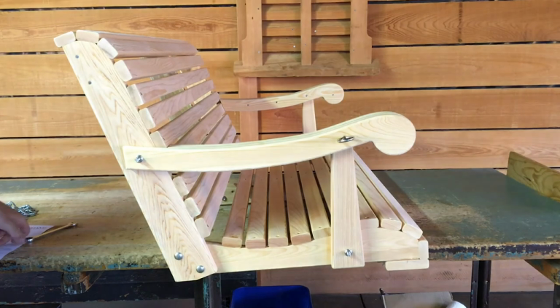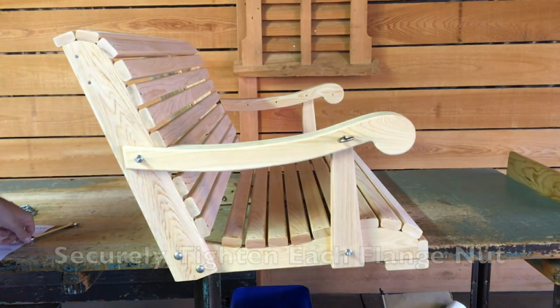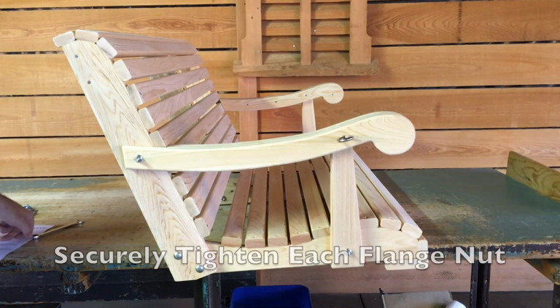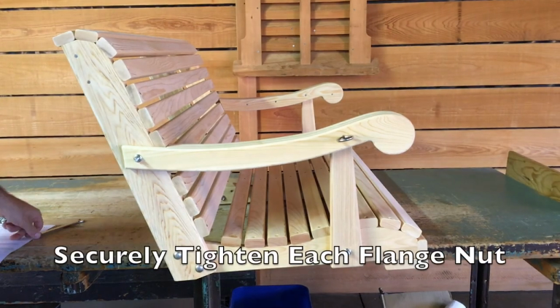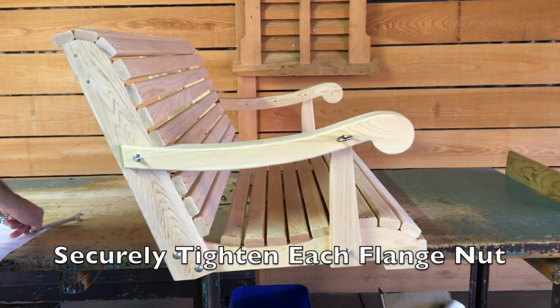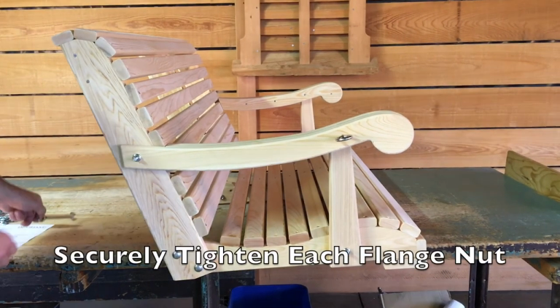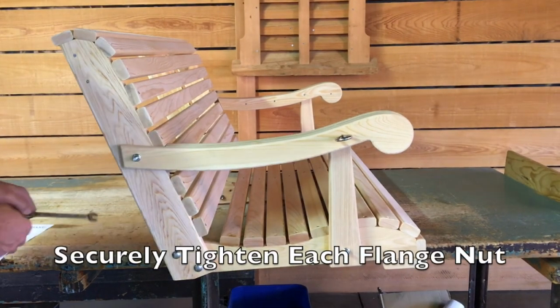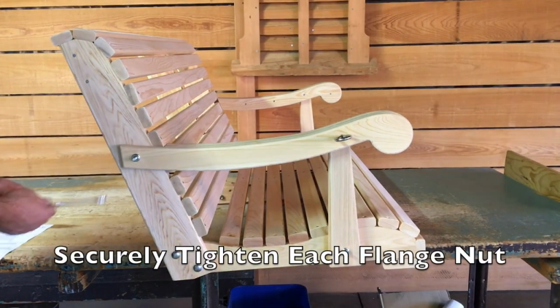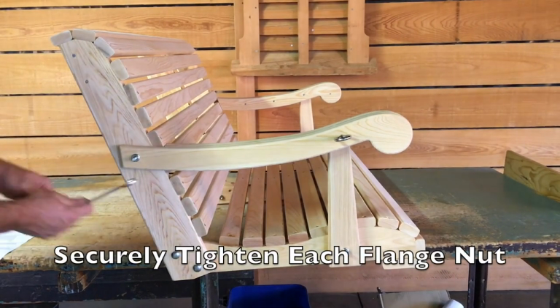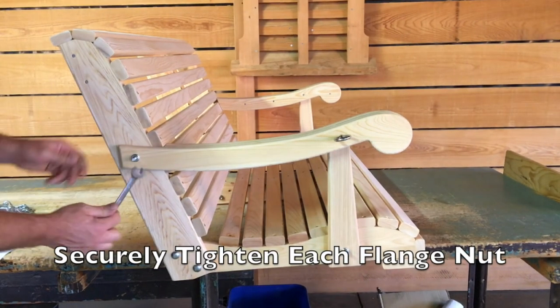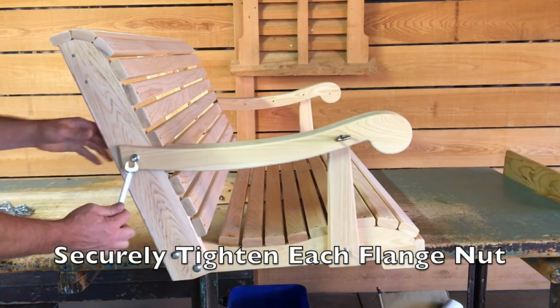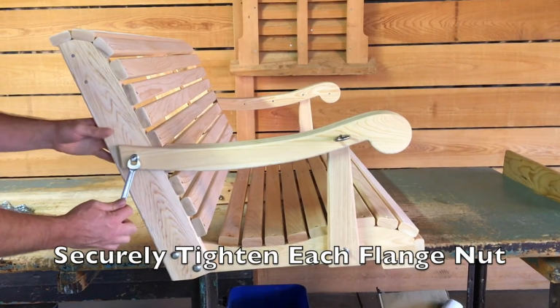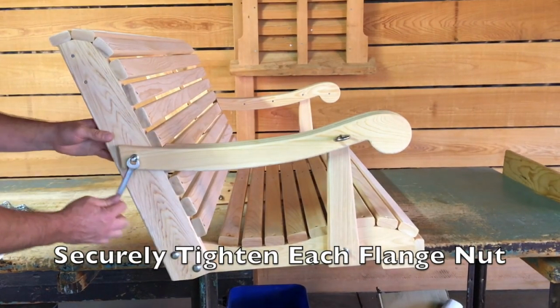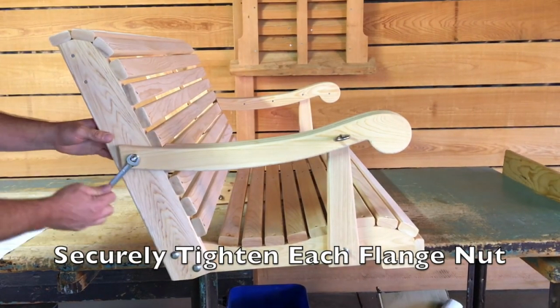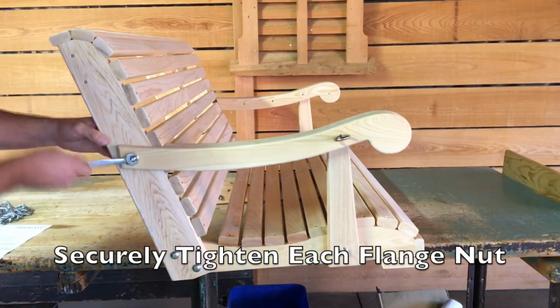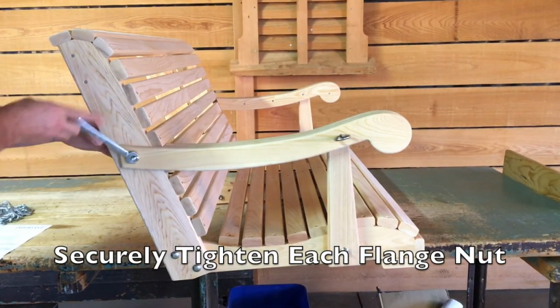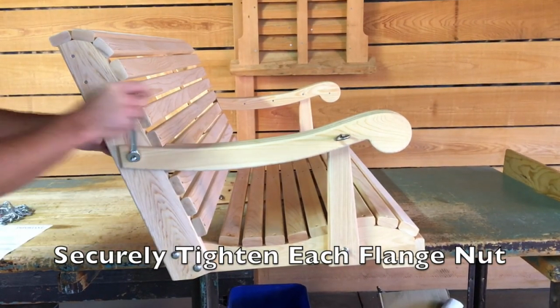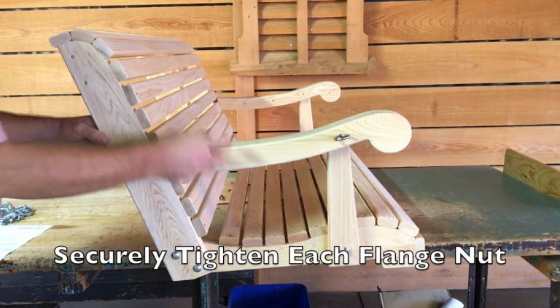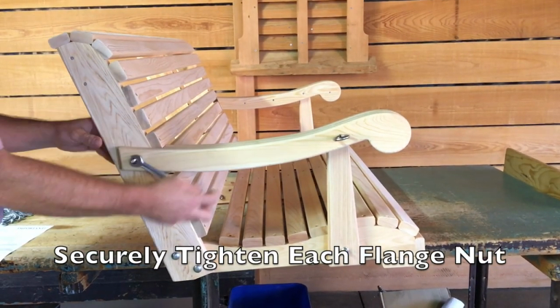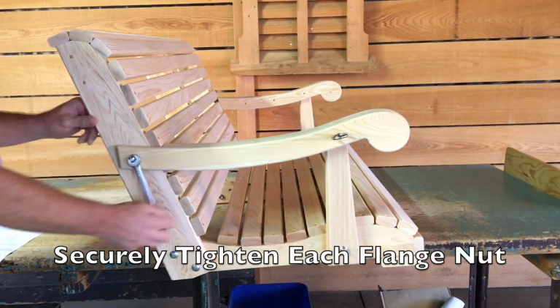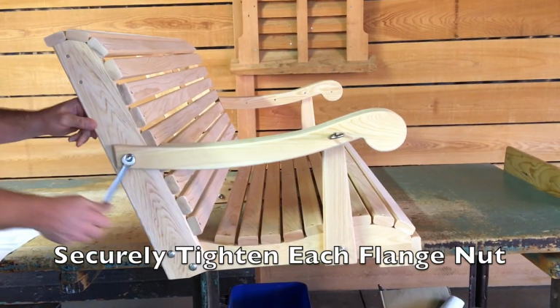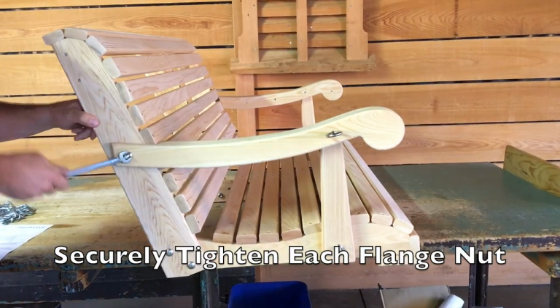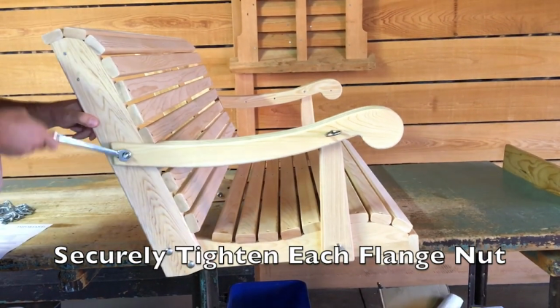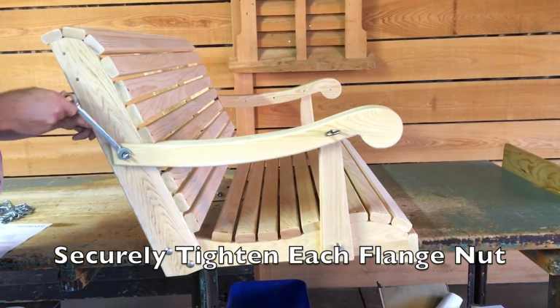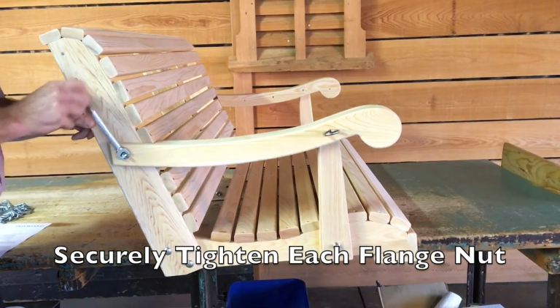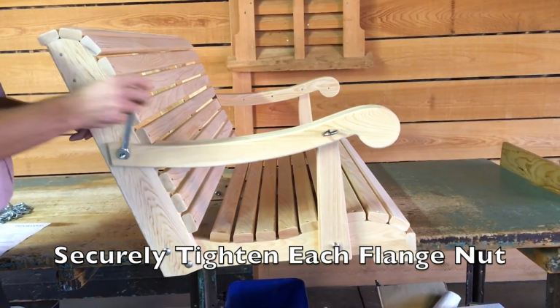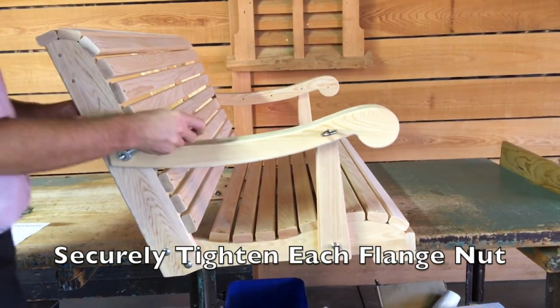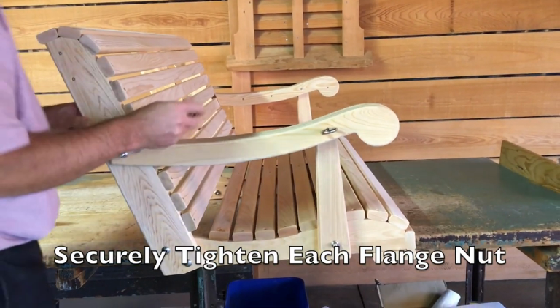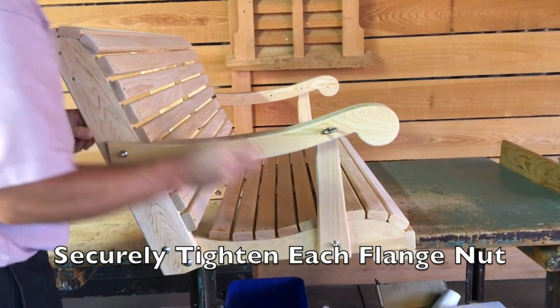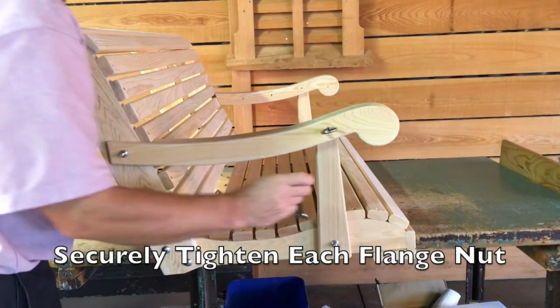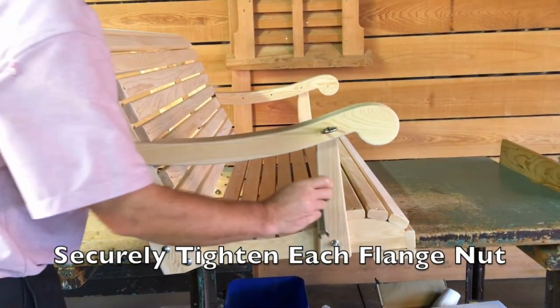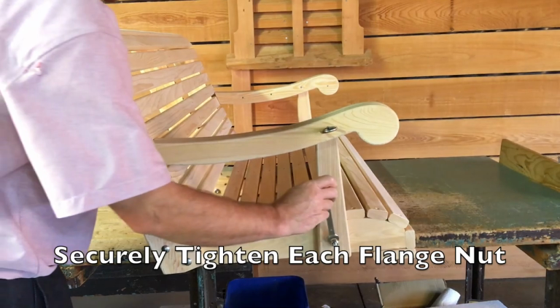Now, let's use our 1.5-inch box wrench to securely tighten each one of the flange nuts on the swing.